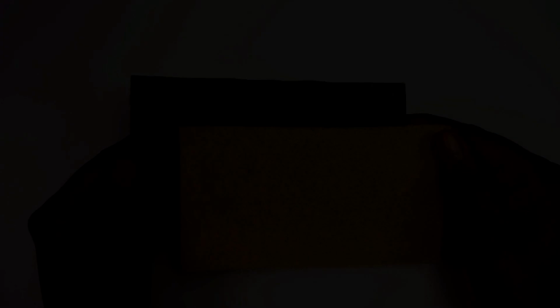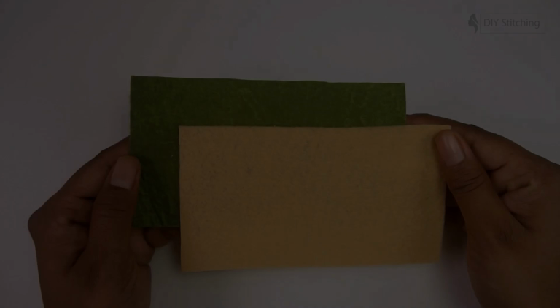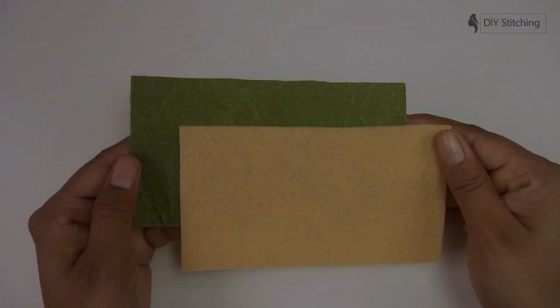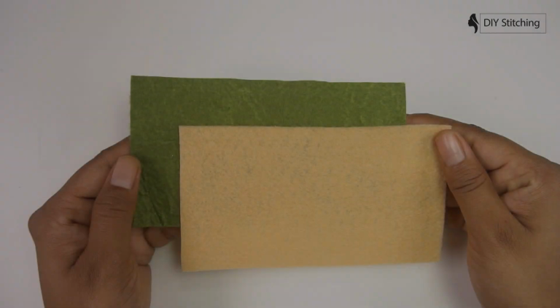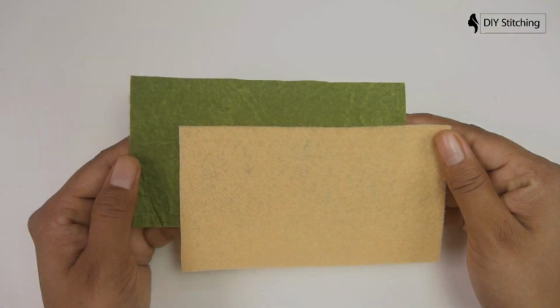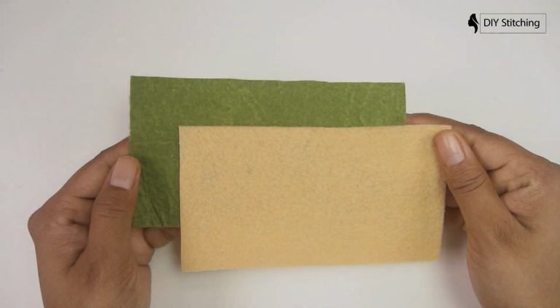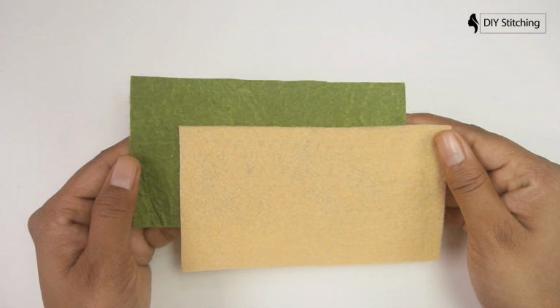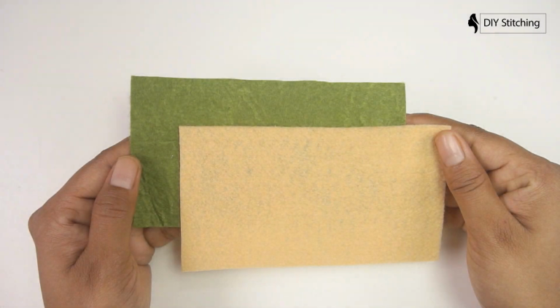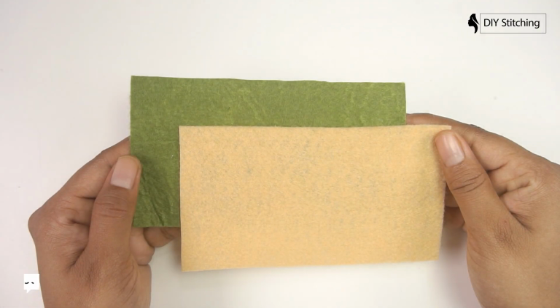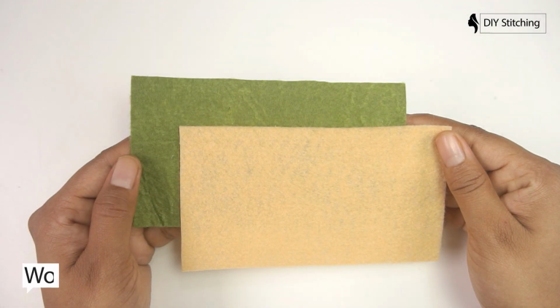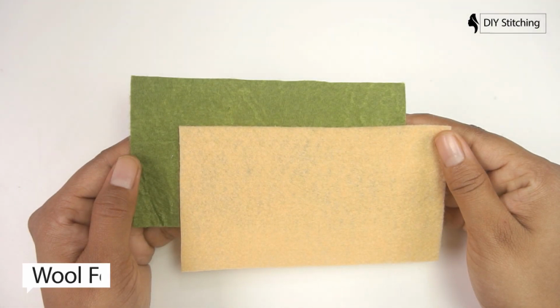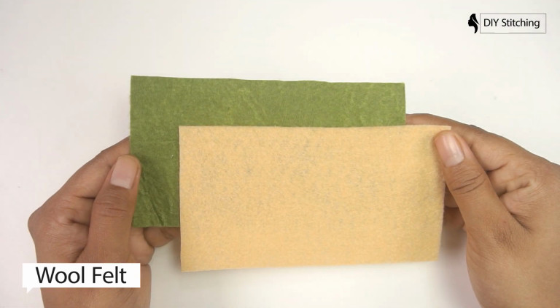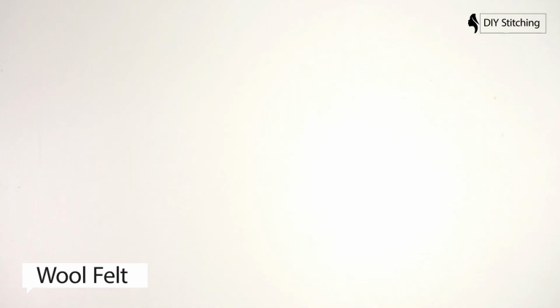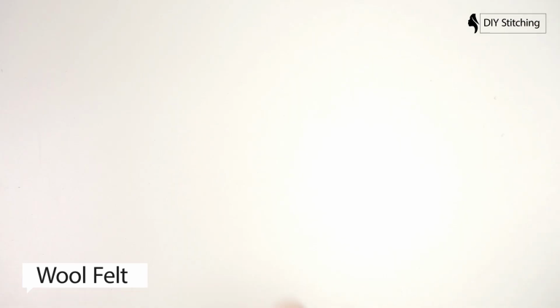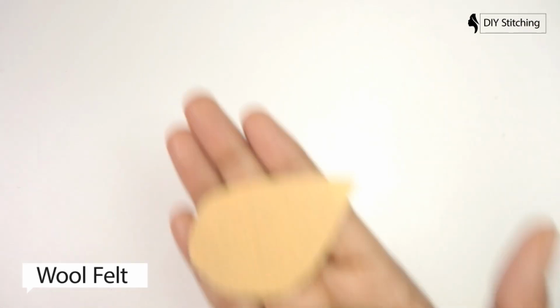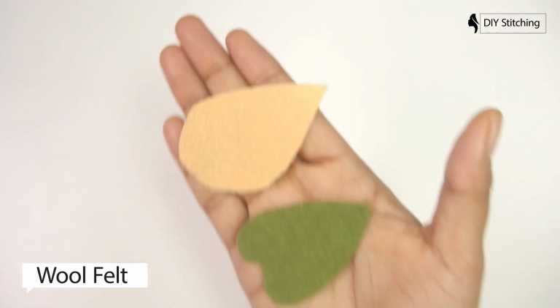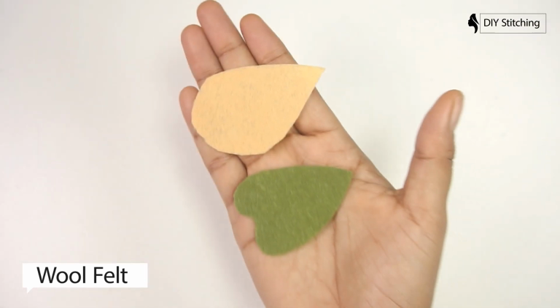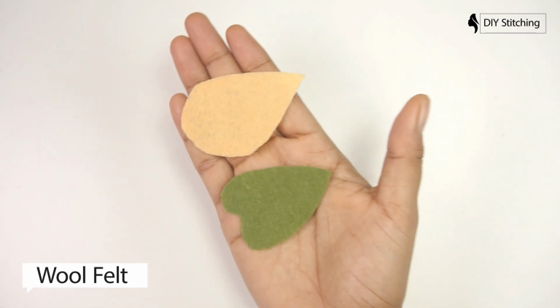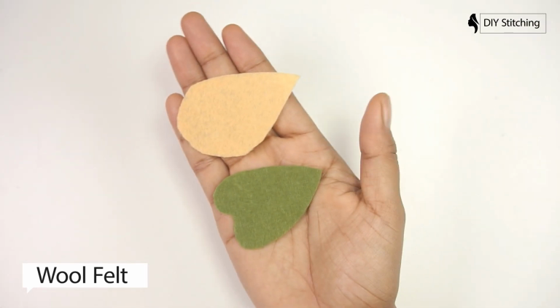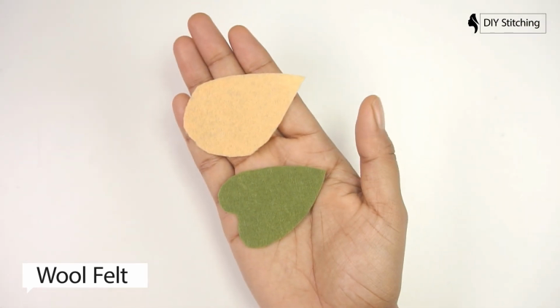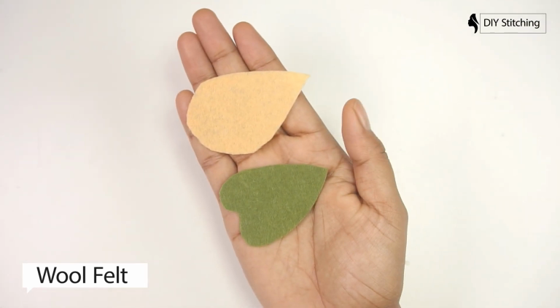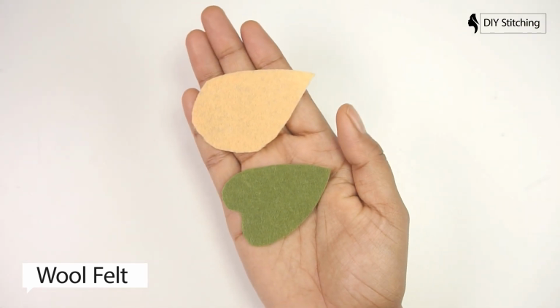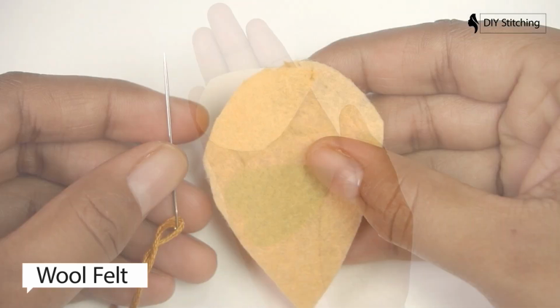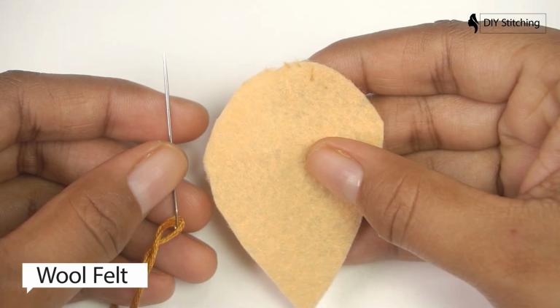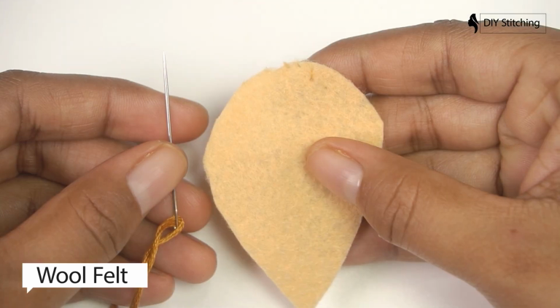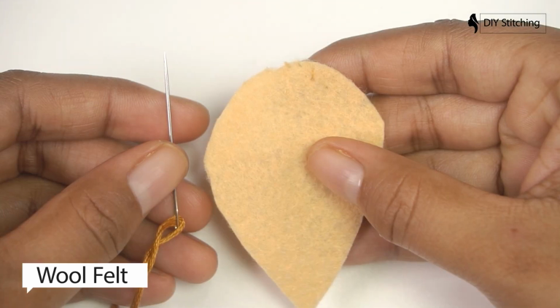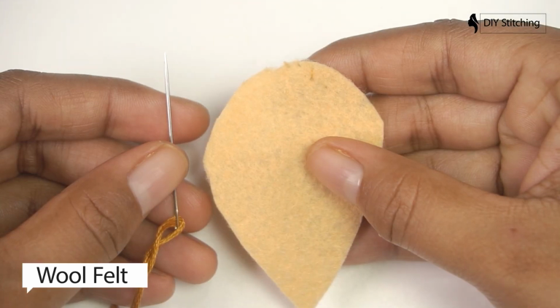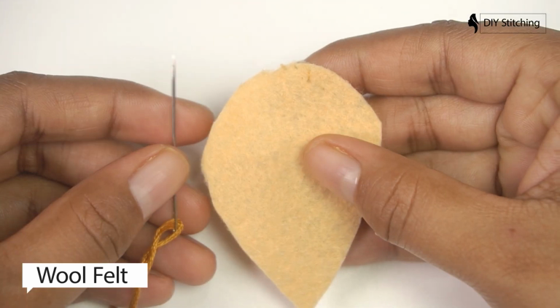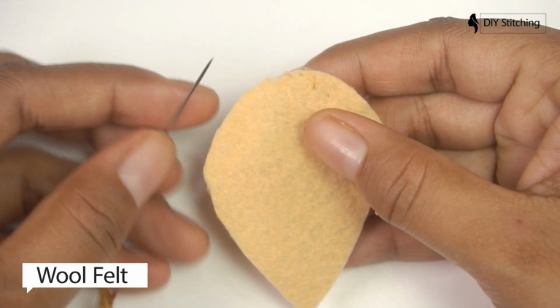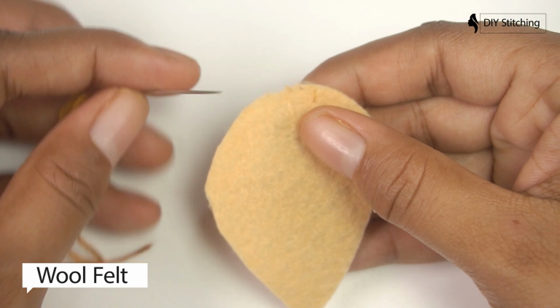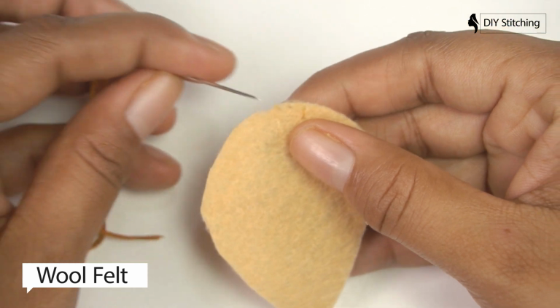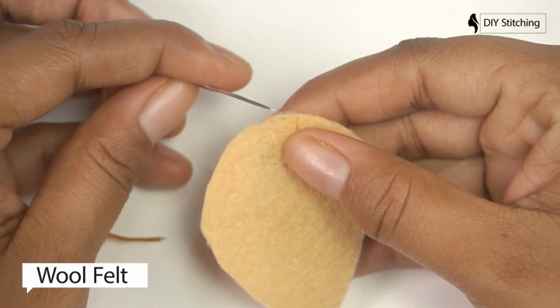Today's video will be making a craft using felt sheet and embroidery floss.